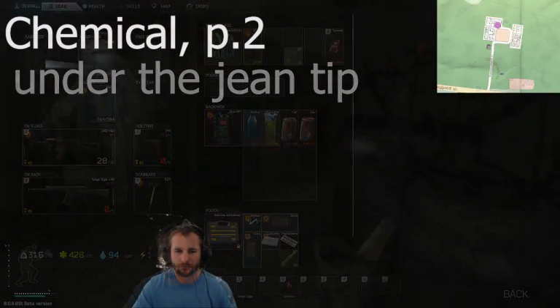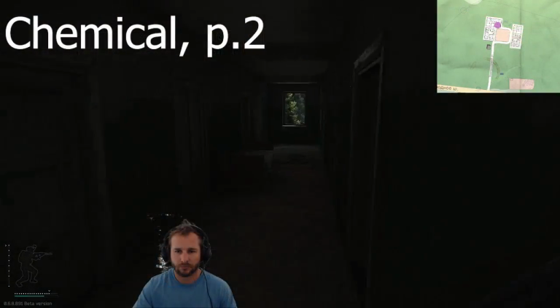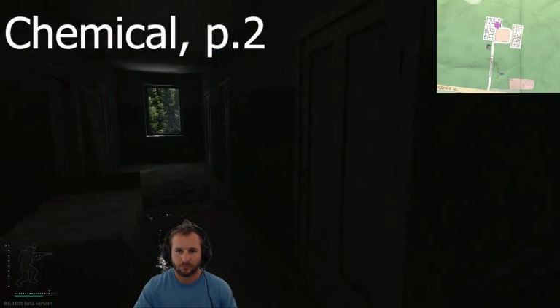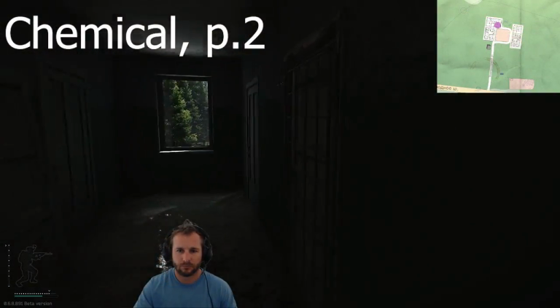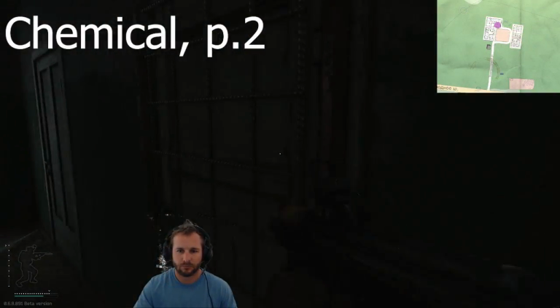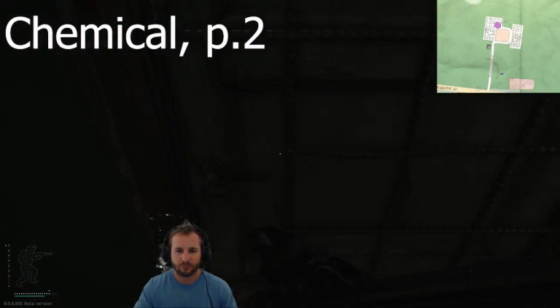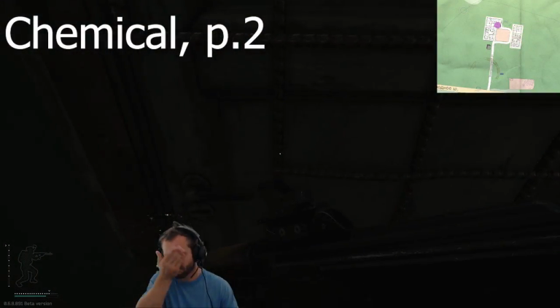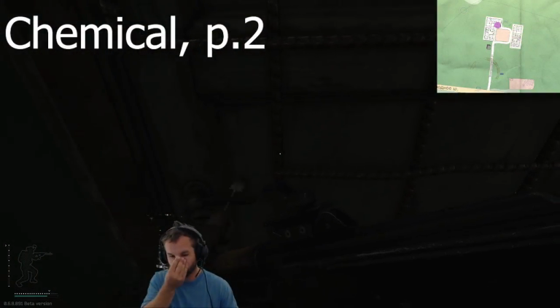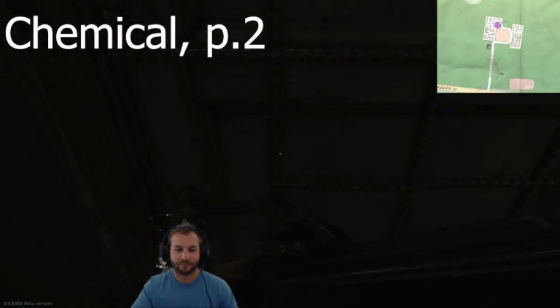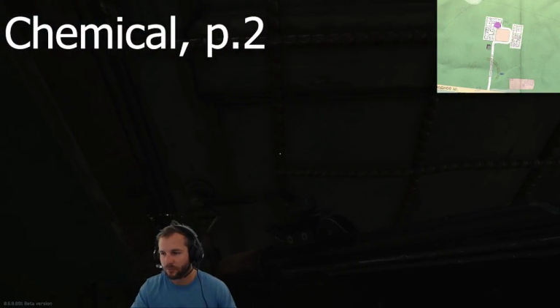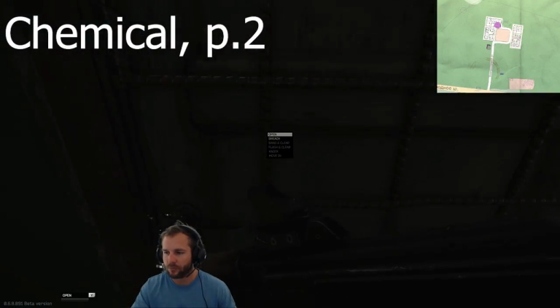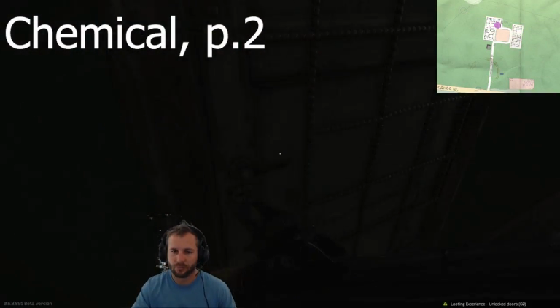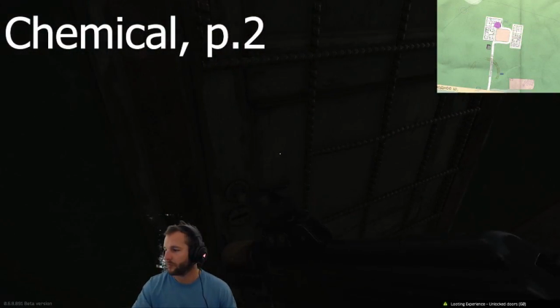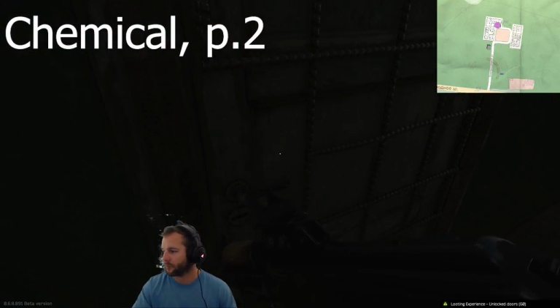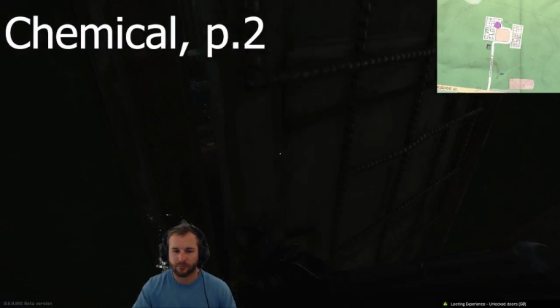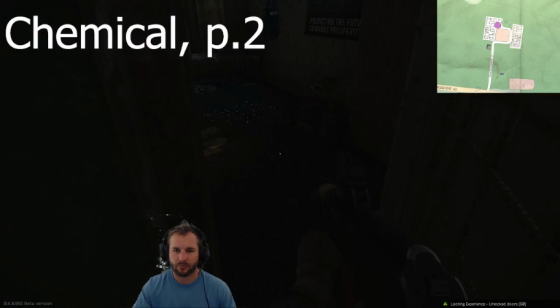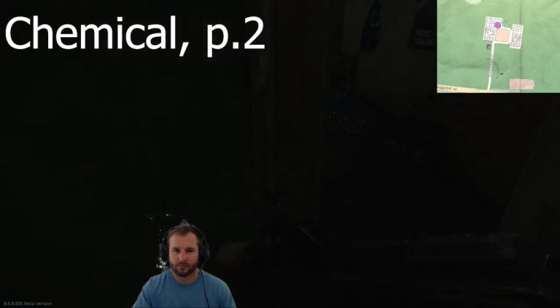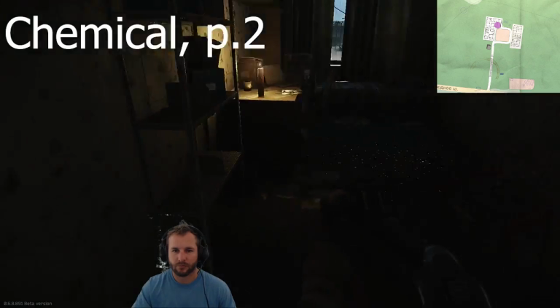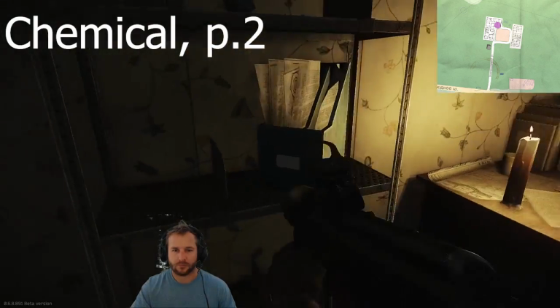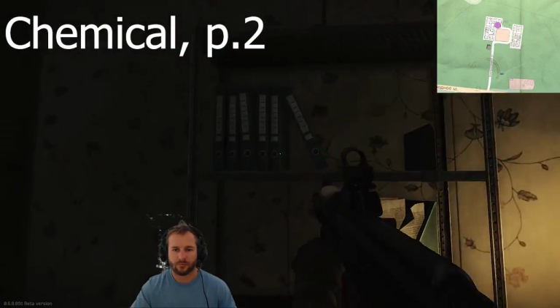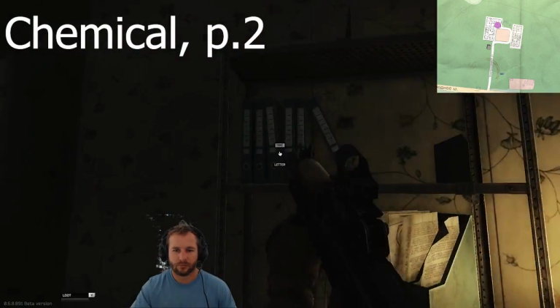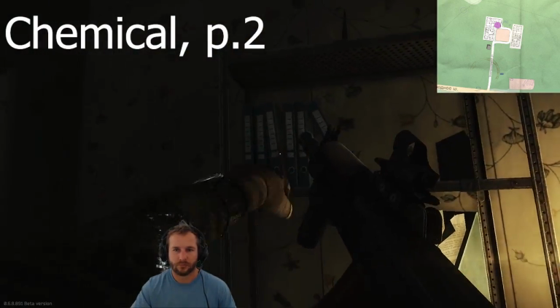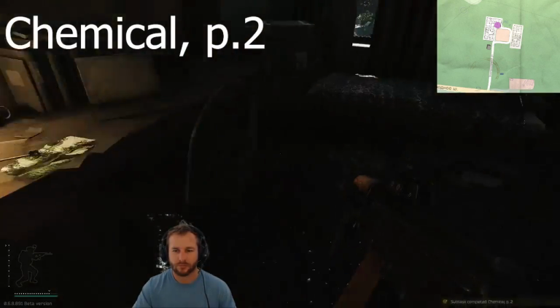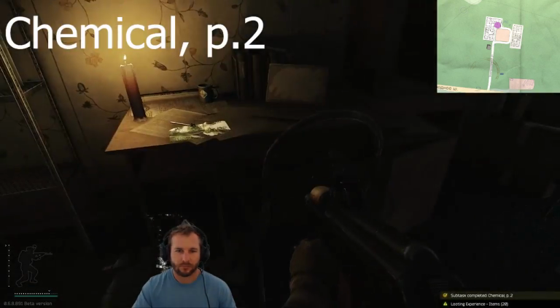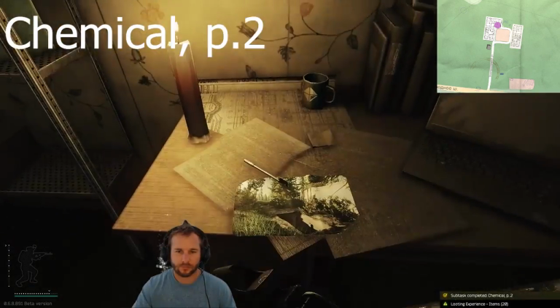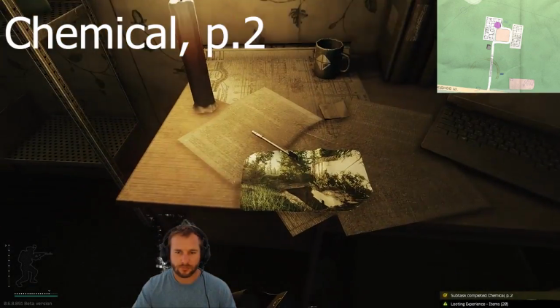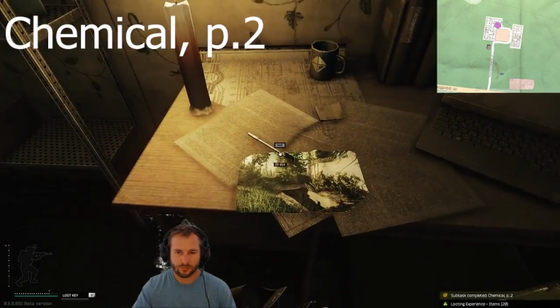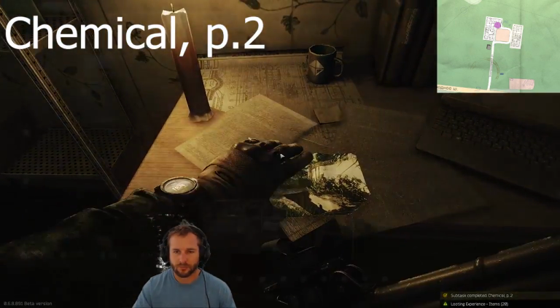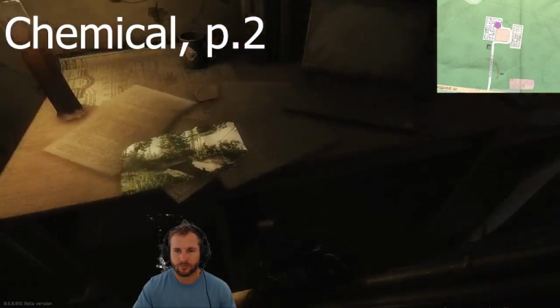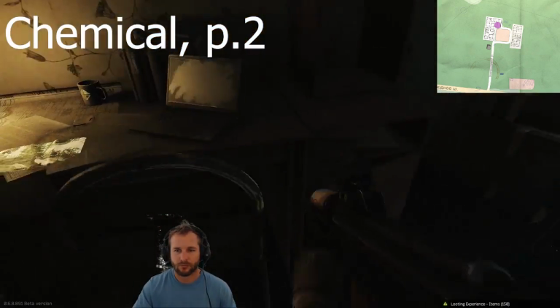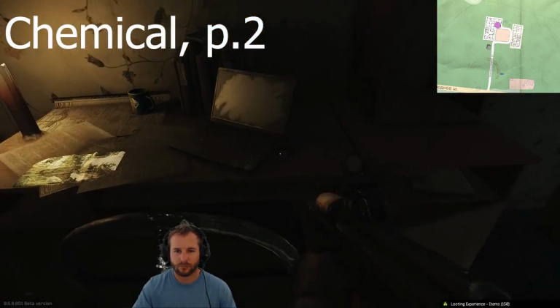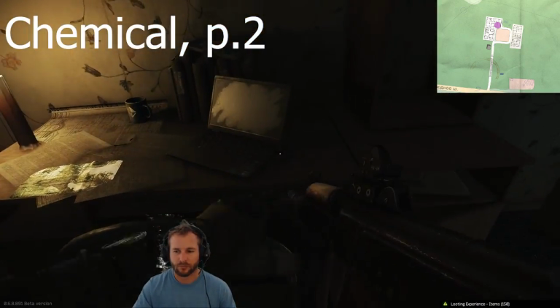Chemical Part 2: go to Dorm Room 220 on Customs in the 3-story building, get the flash drive from the laptop, get the docket between the books and the shelf, exit the raid, hand them over.